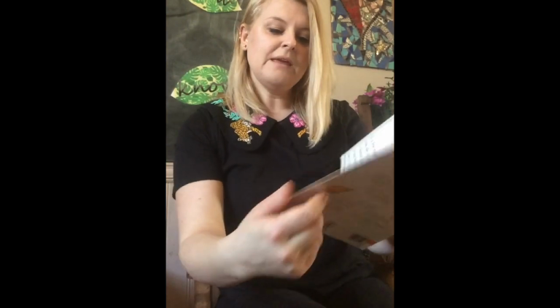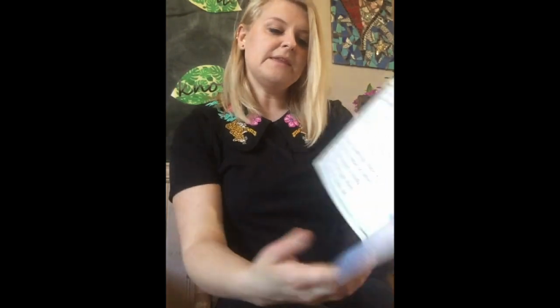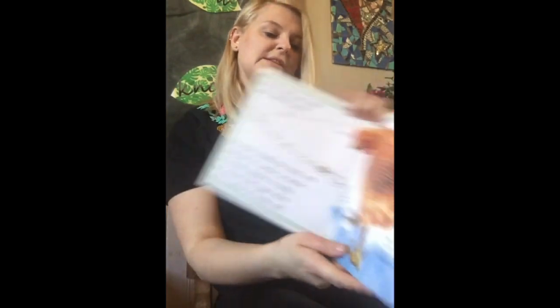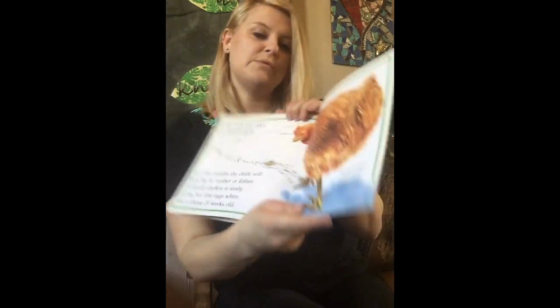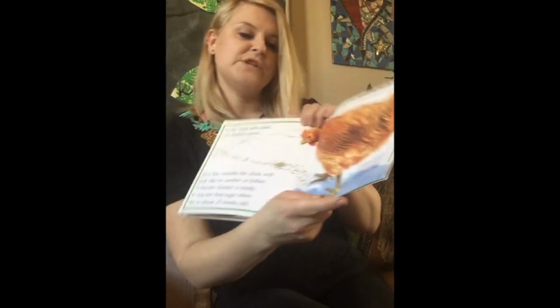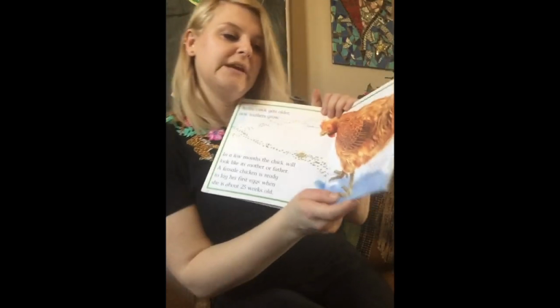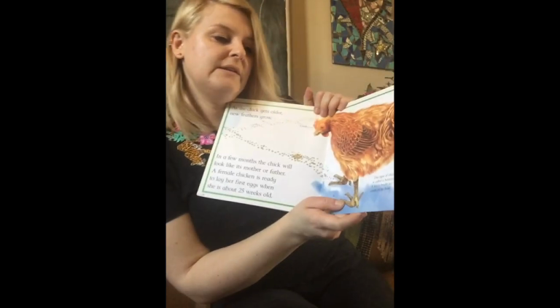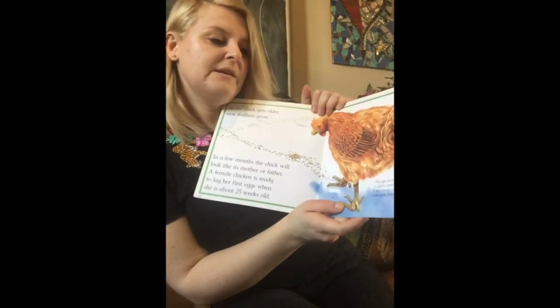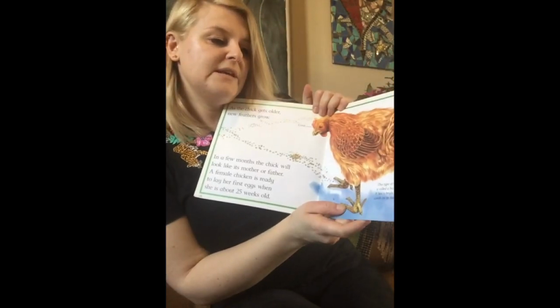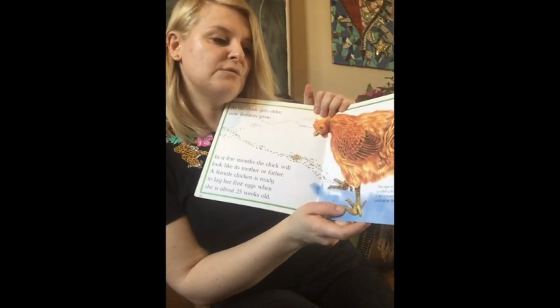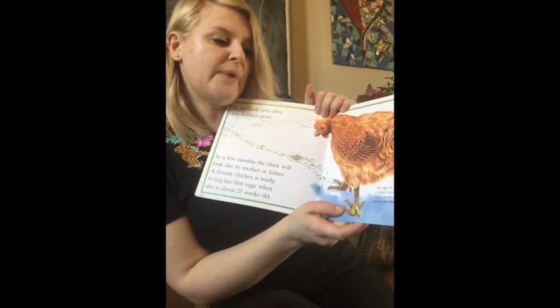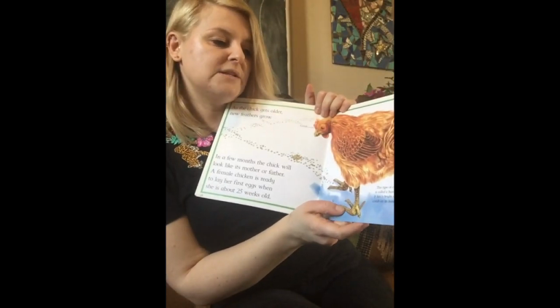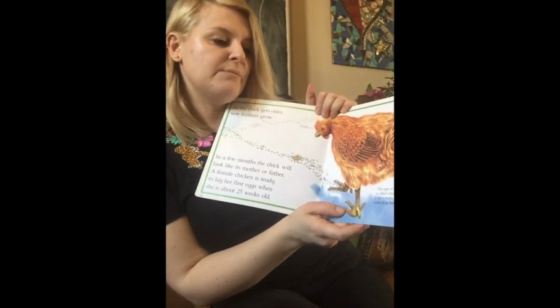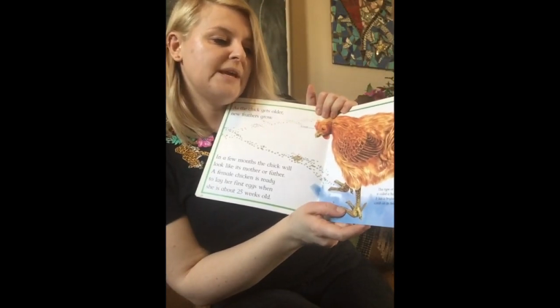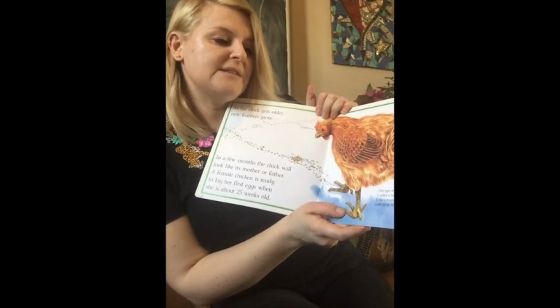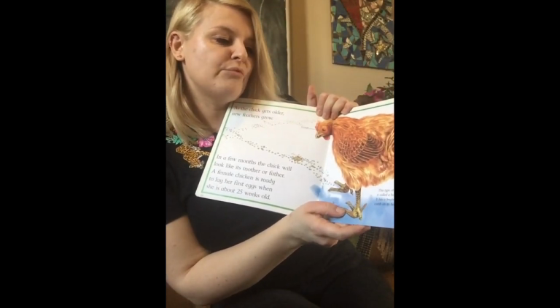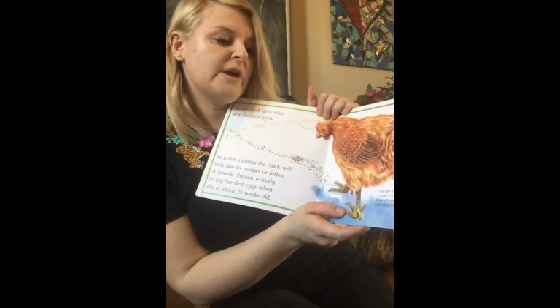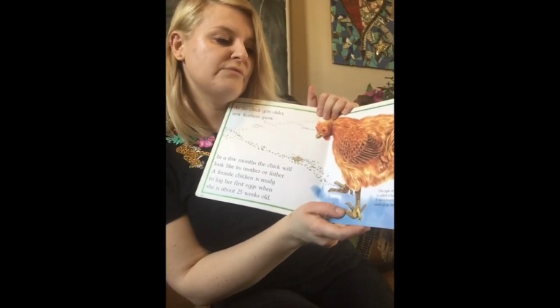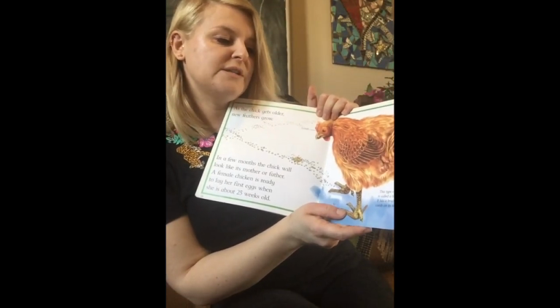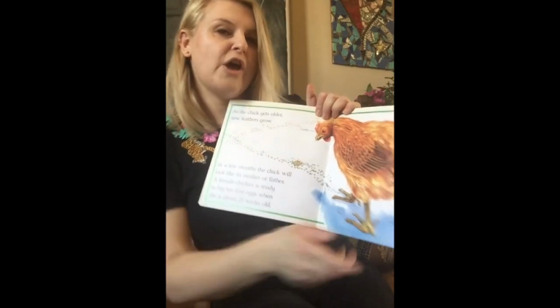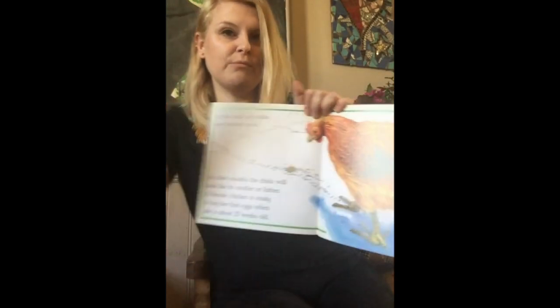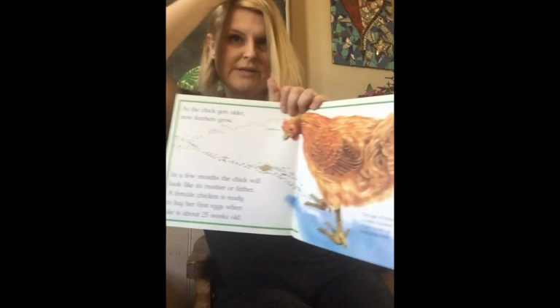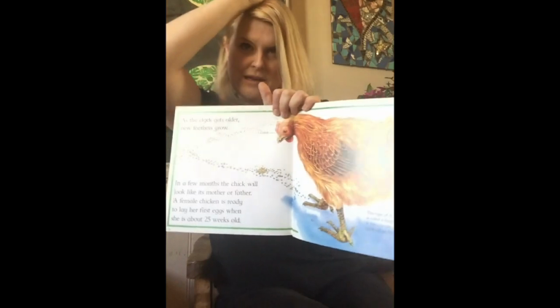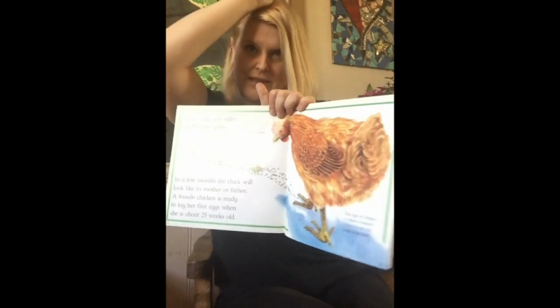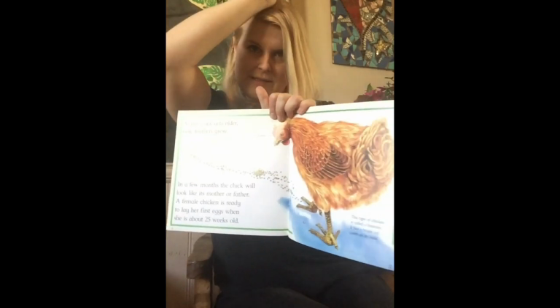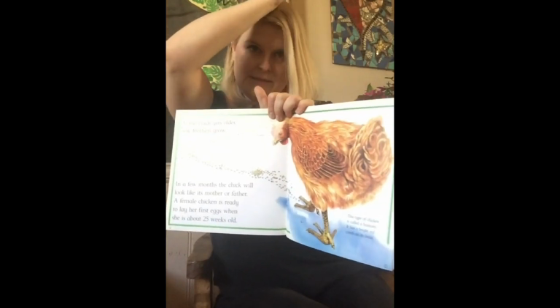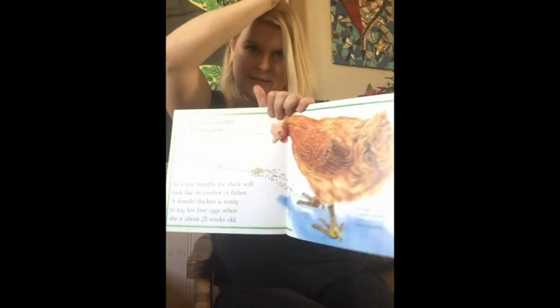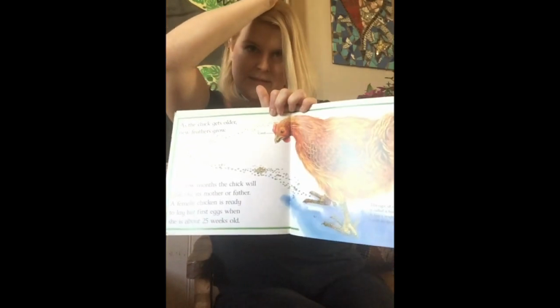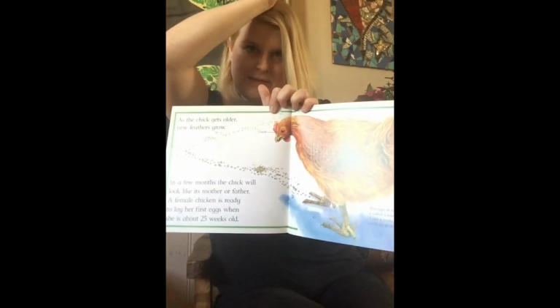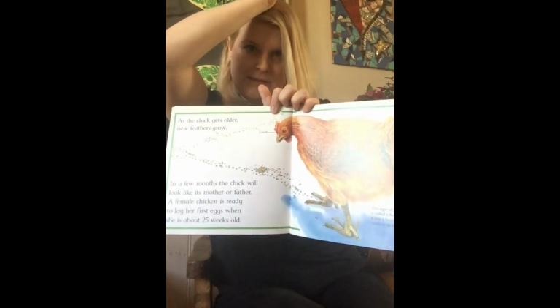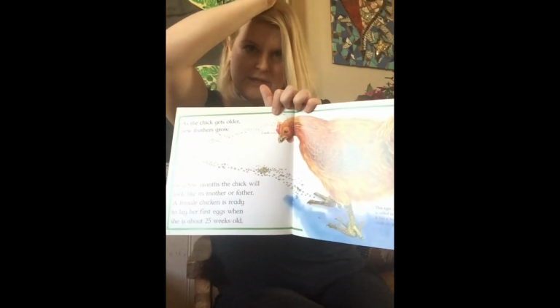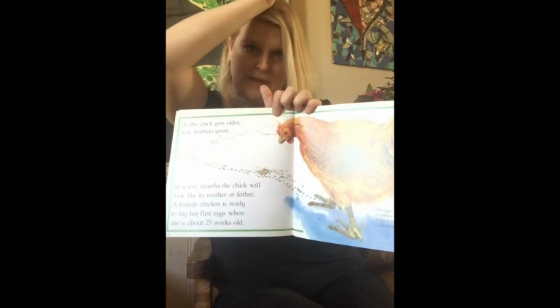This type of chicken is called a bantam. It has a bright red comb on its head — just there.